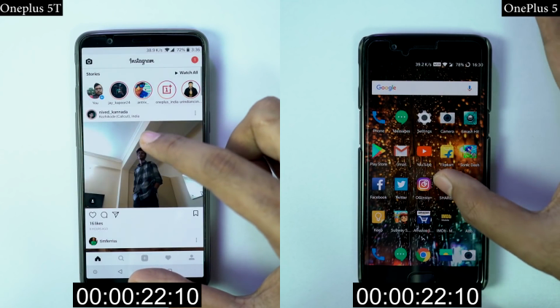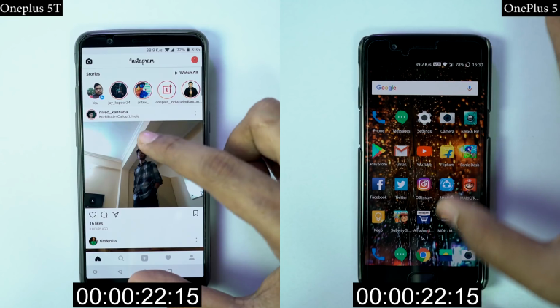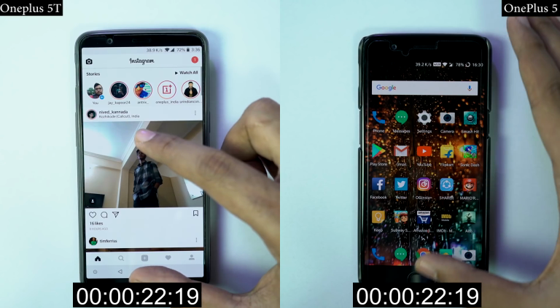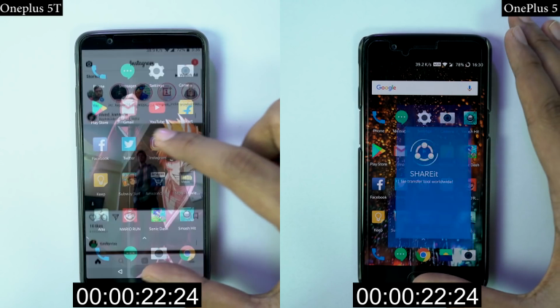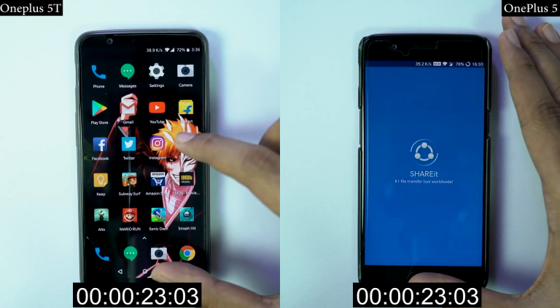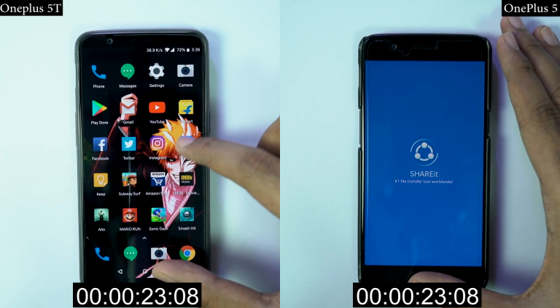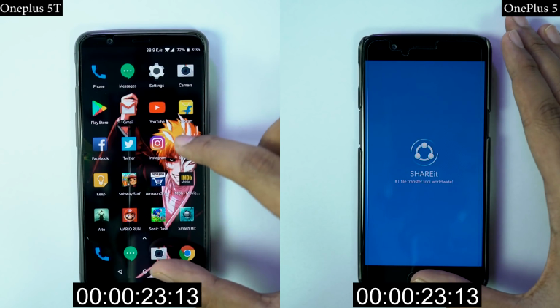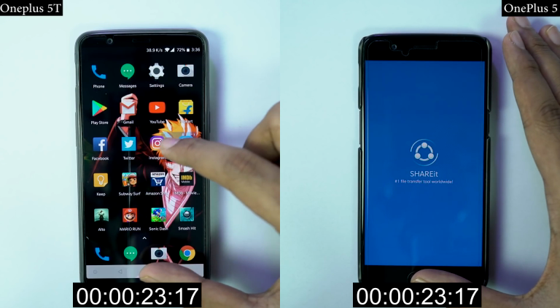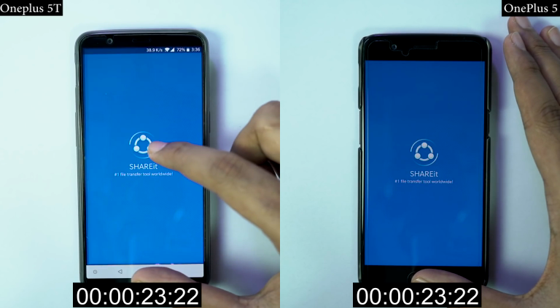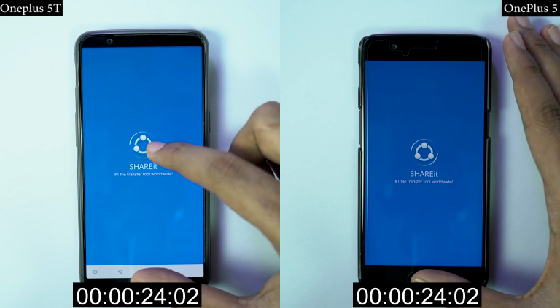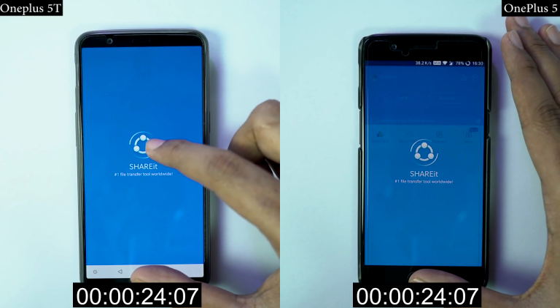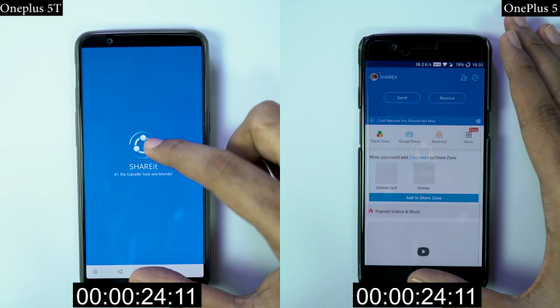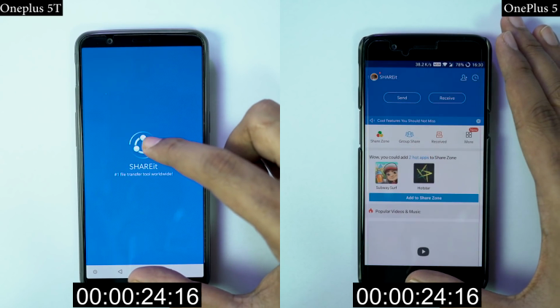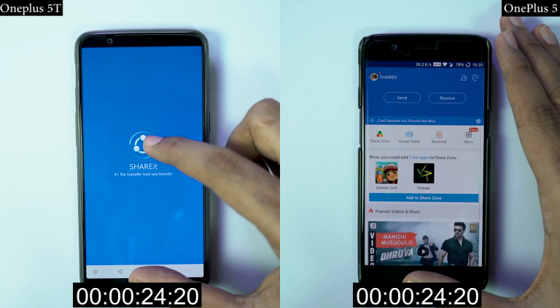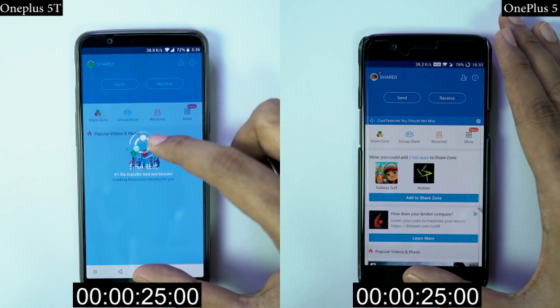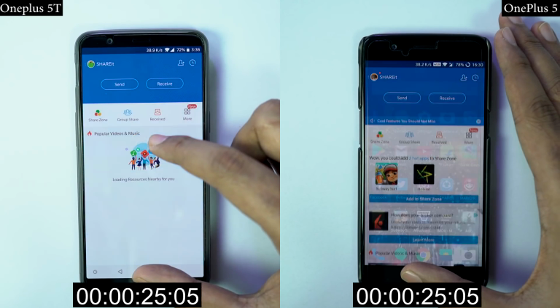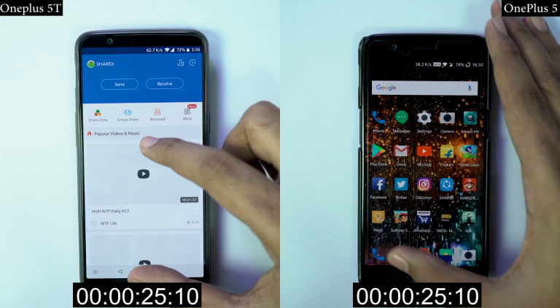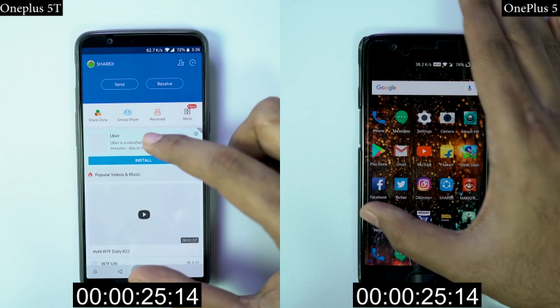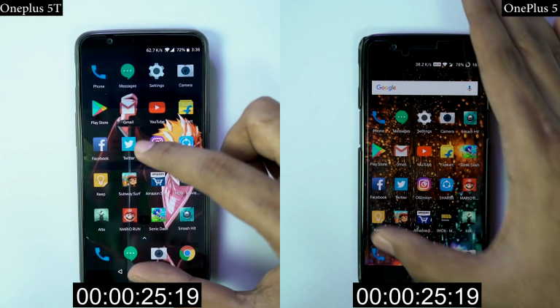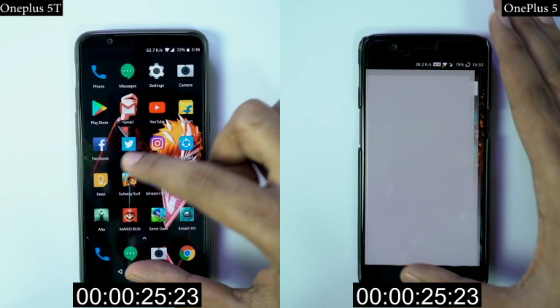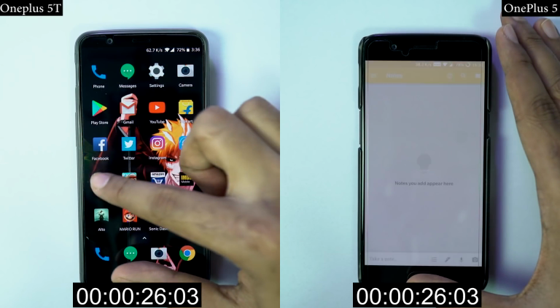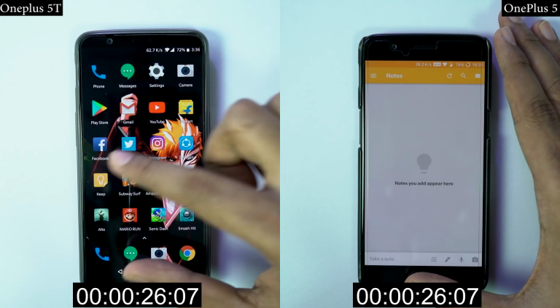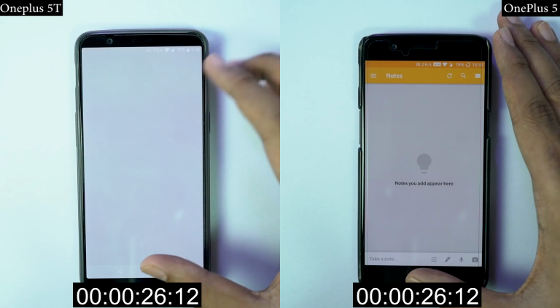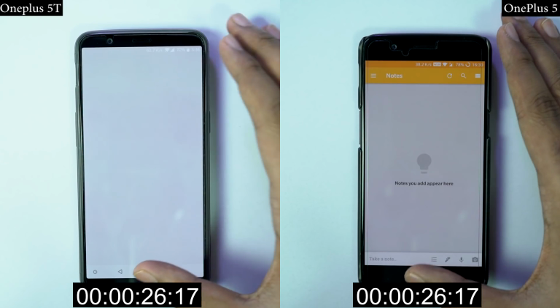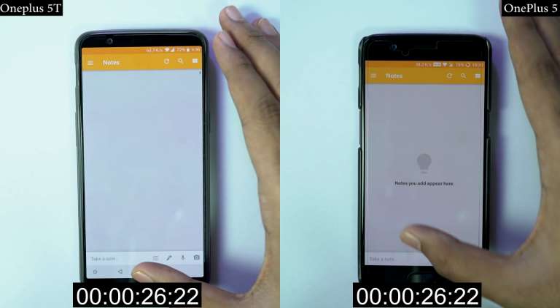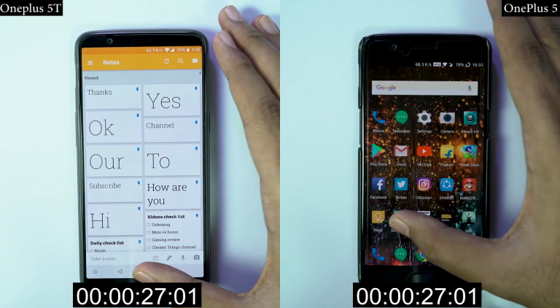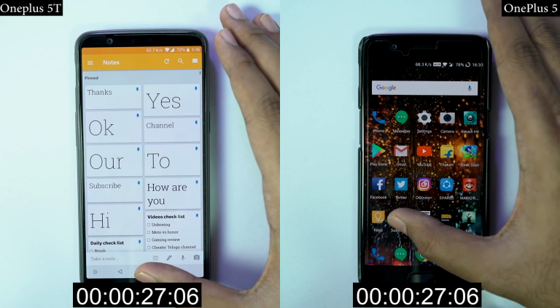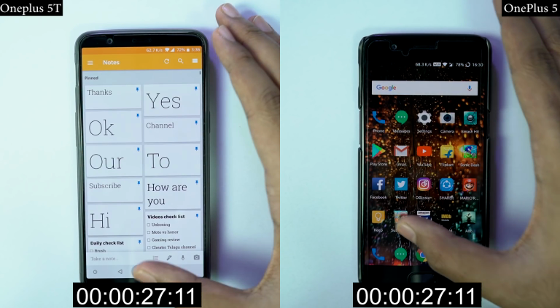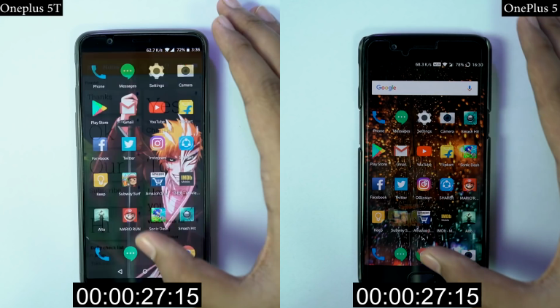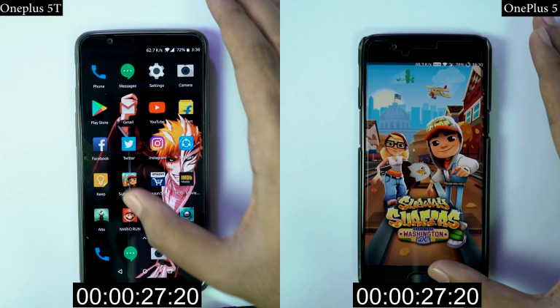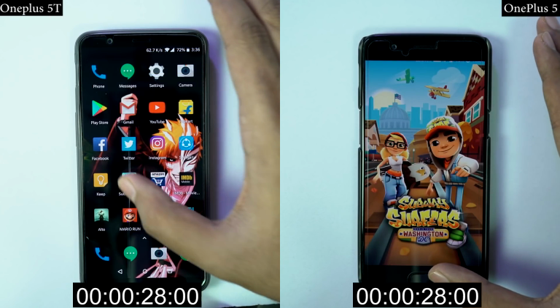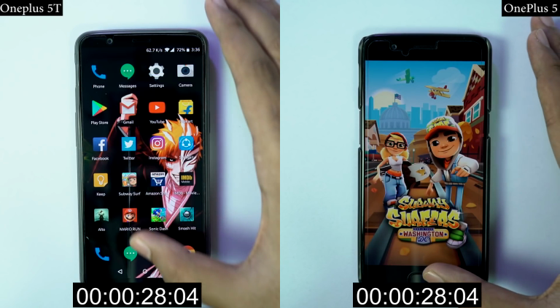Now OnePlus 5T is a brand new phone, so let's also check how fast OnePlus 5 is after a few months of use.